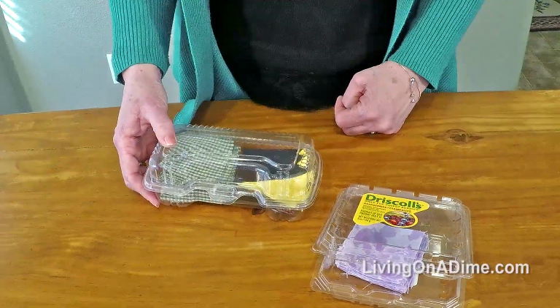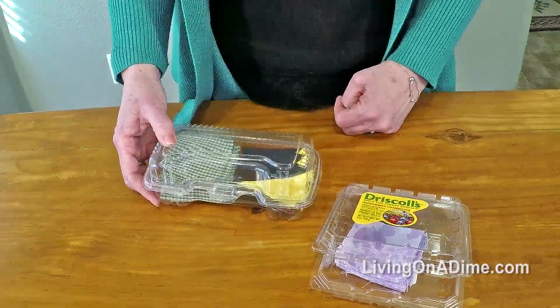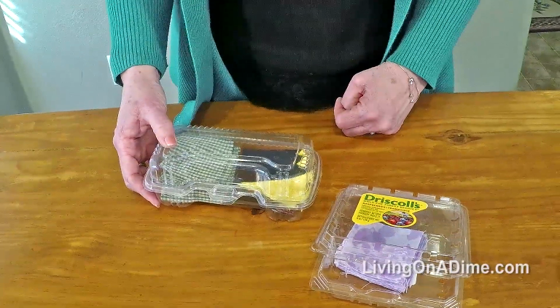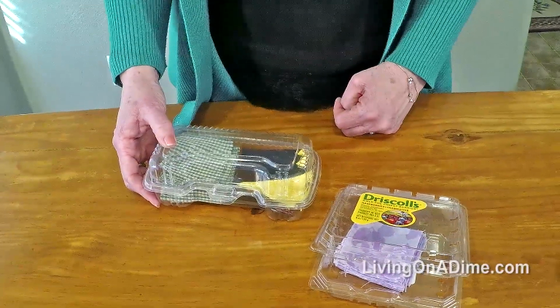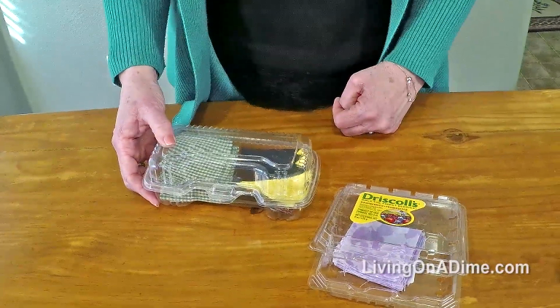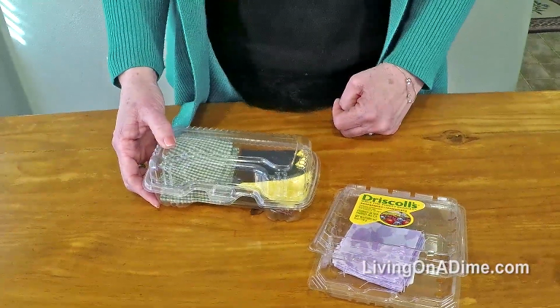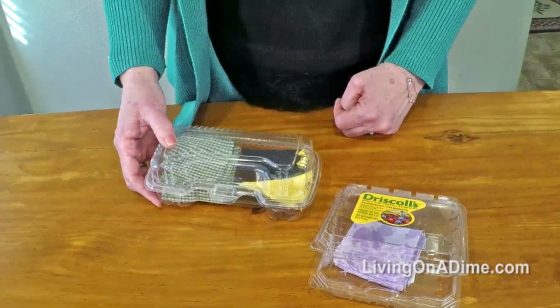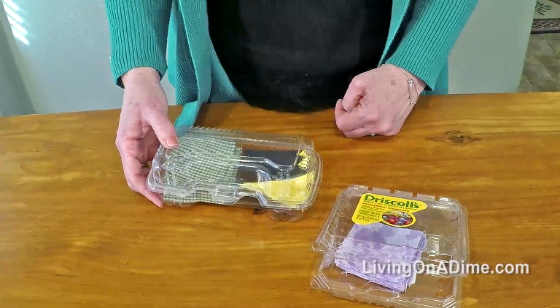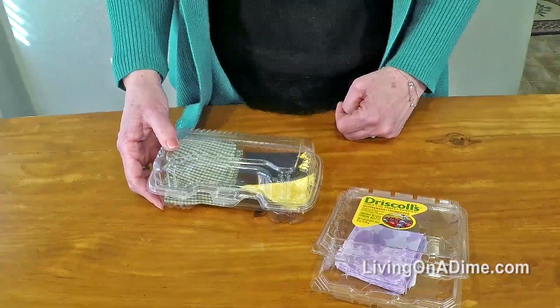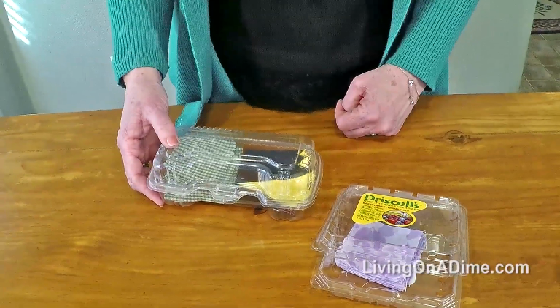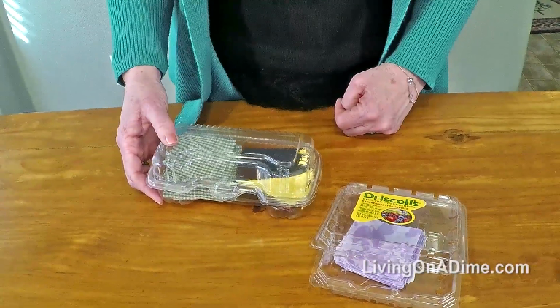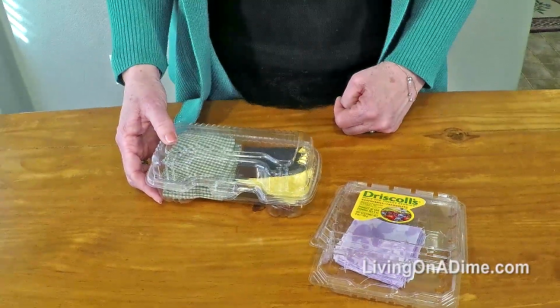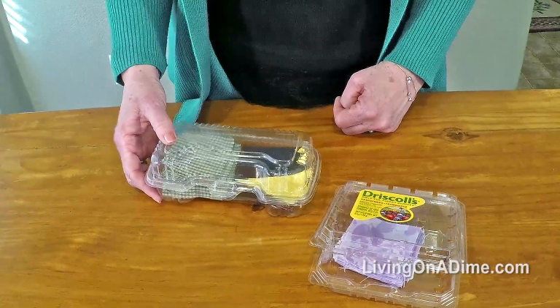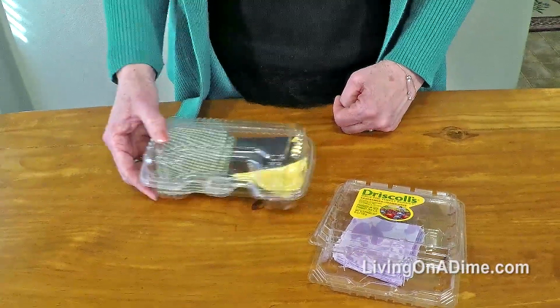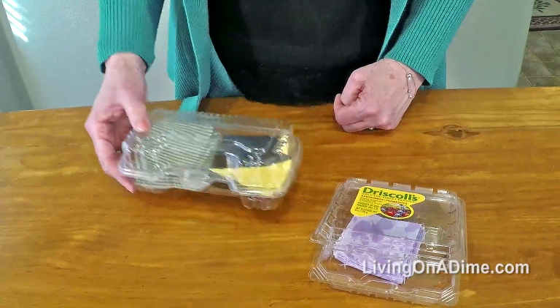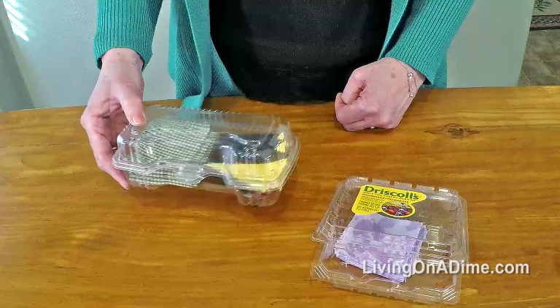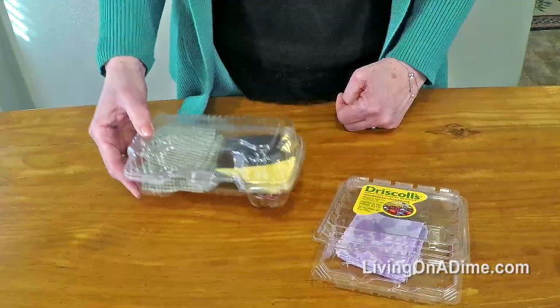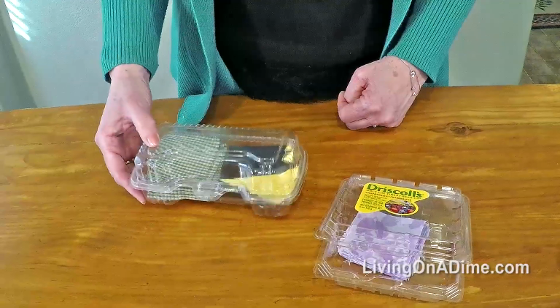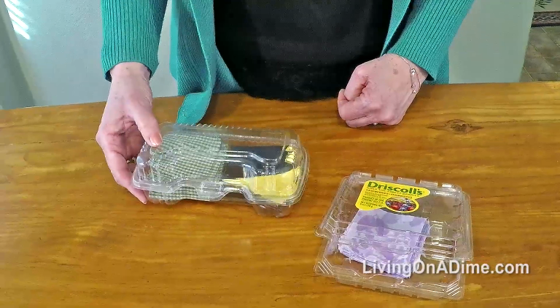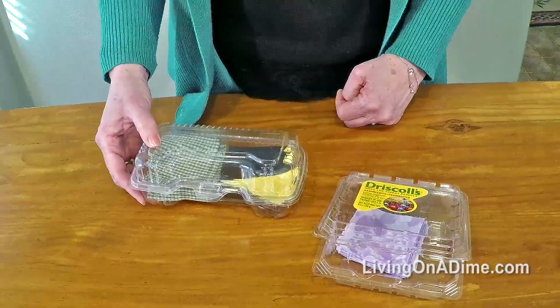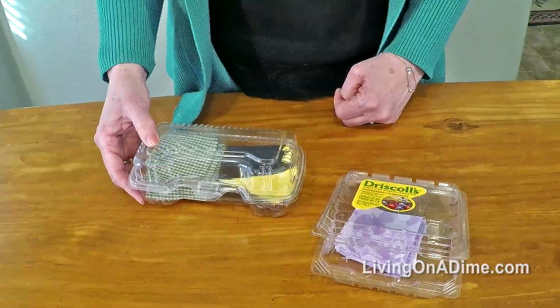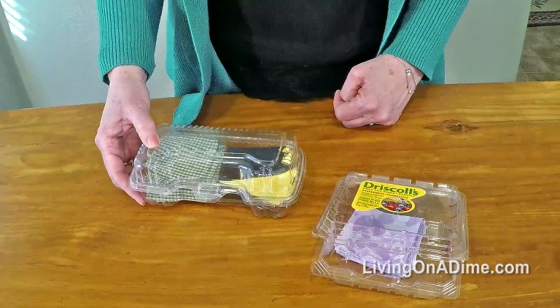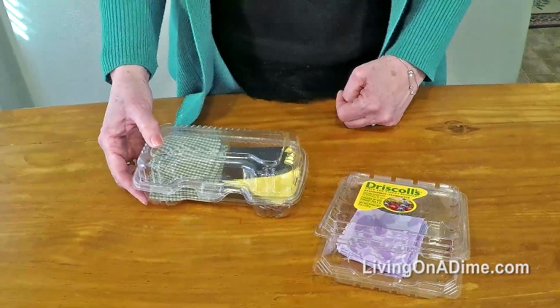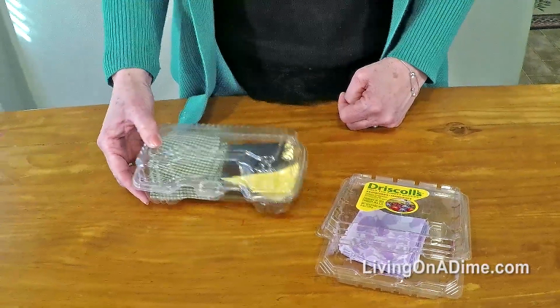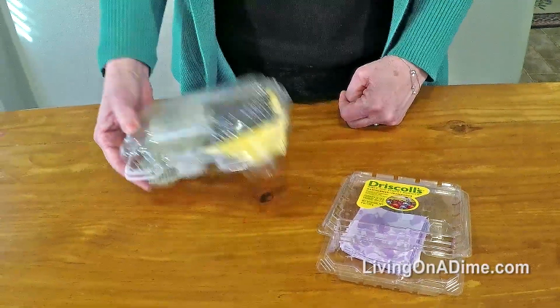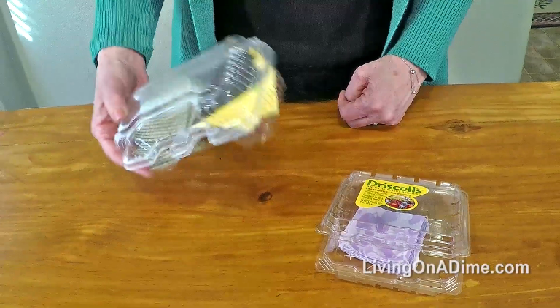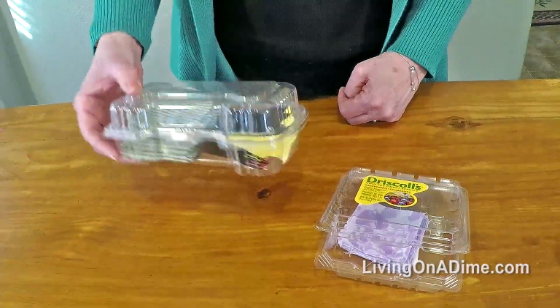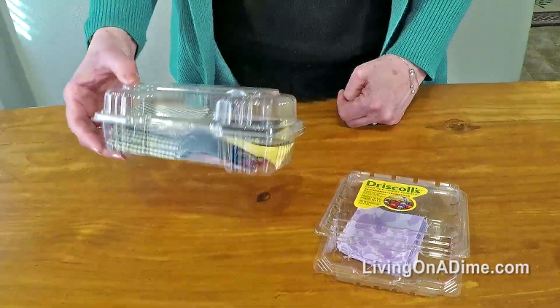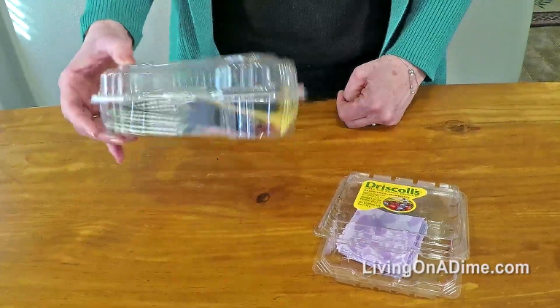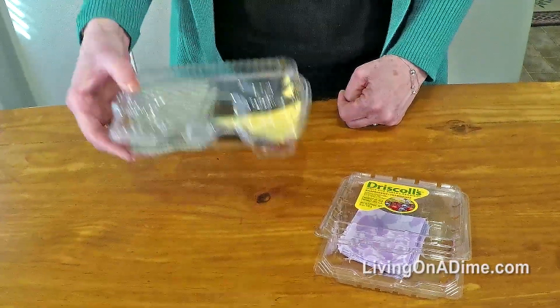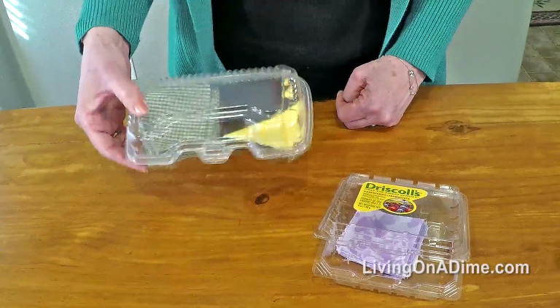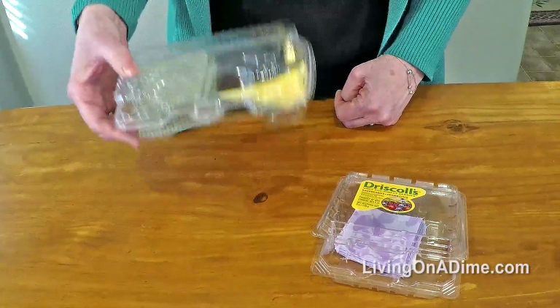Another thing I like about these containers is they're see-through, so I can tell exactly which one I'm picking up when I need it.